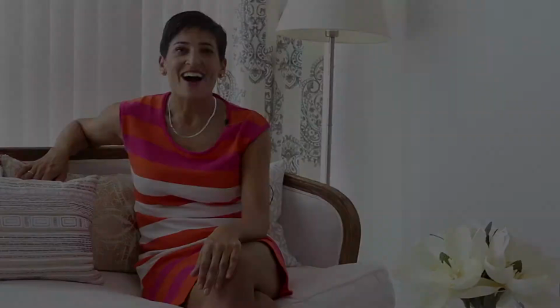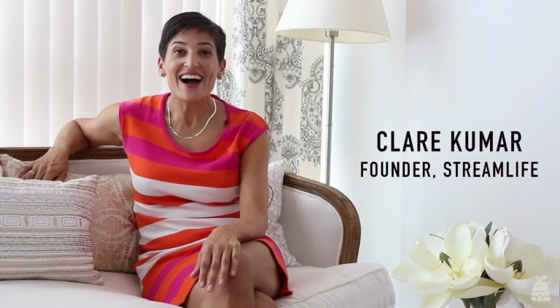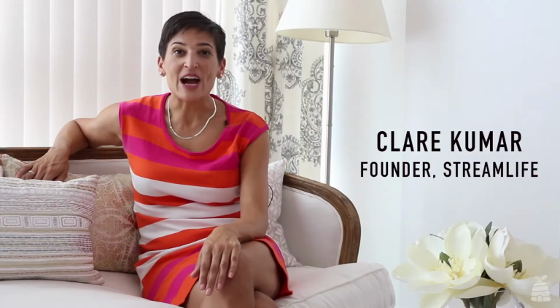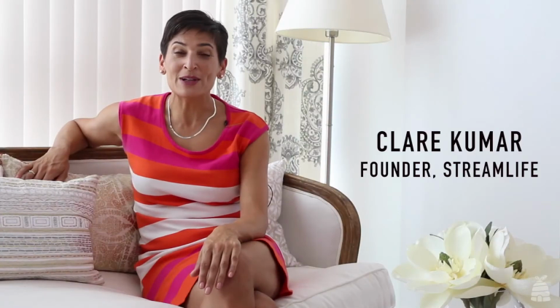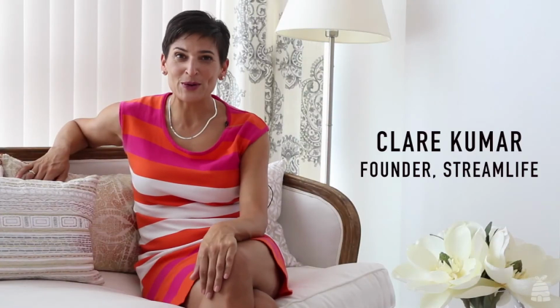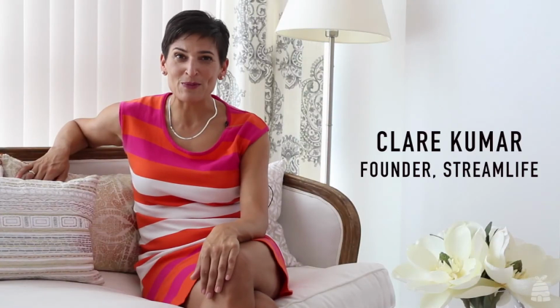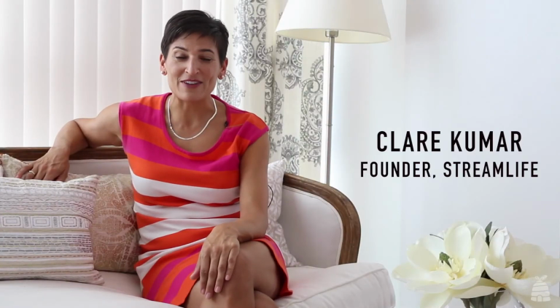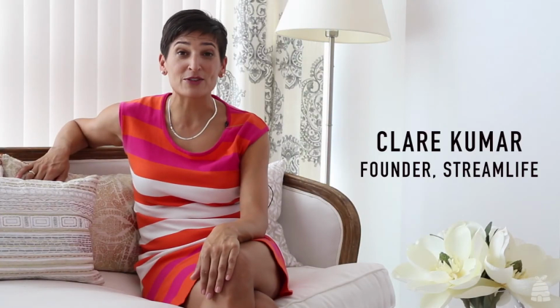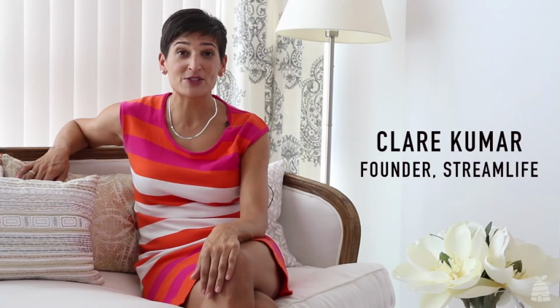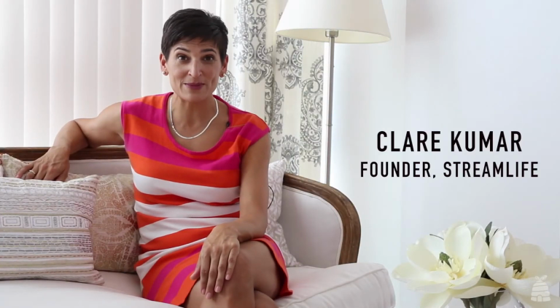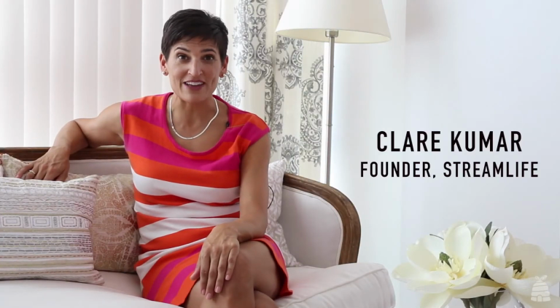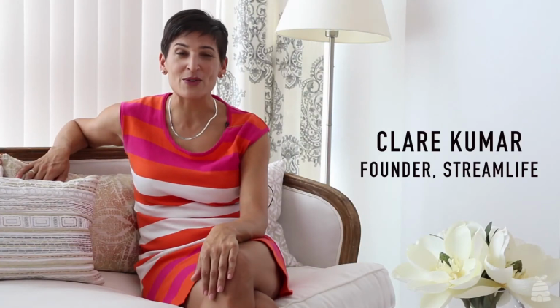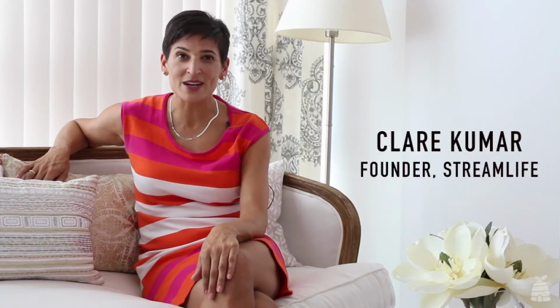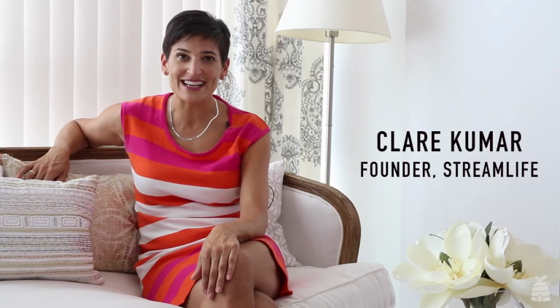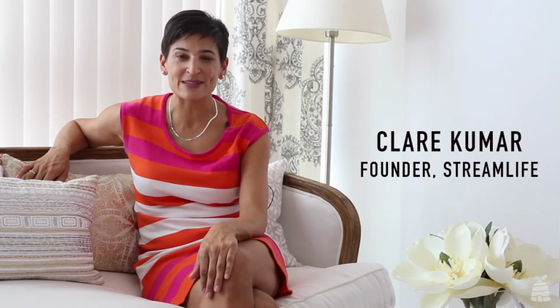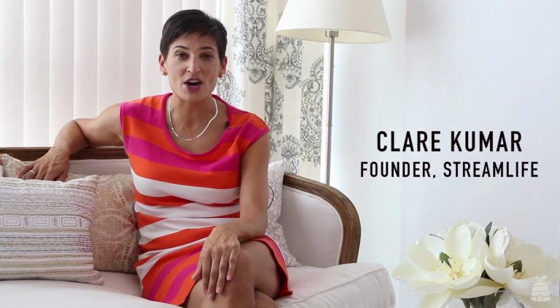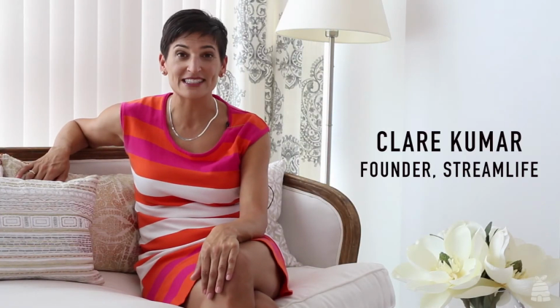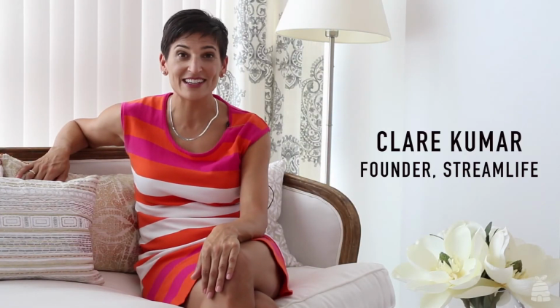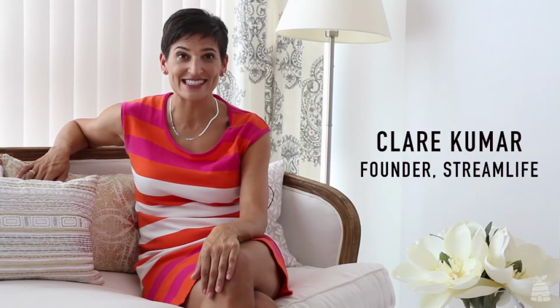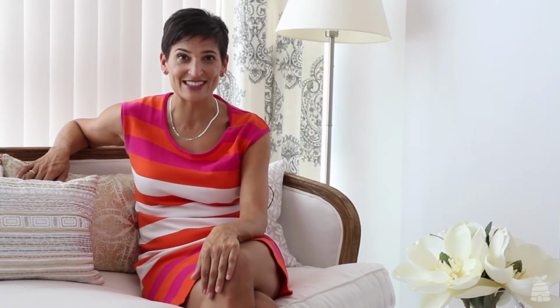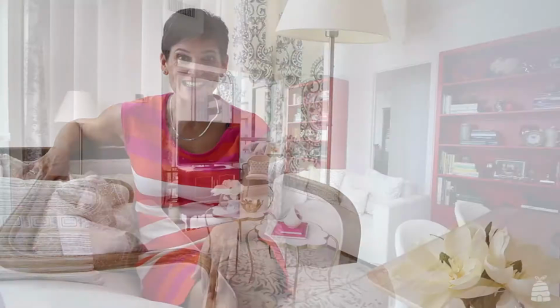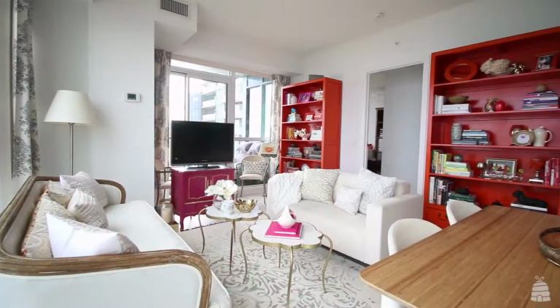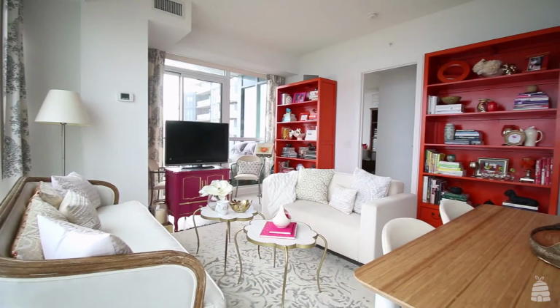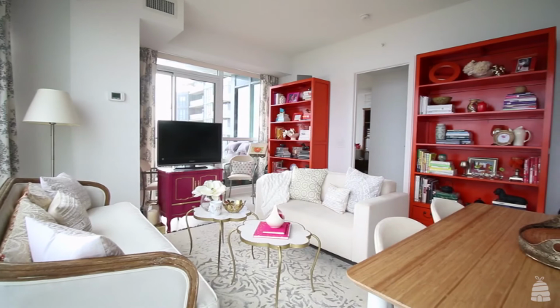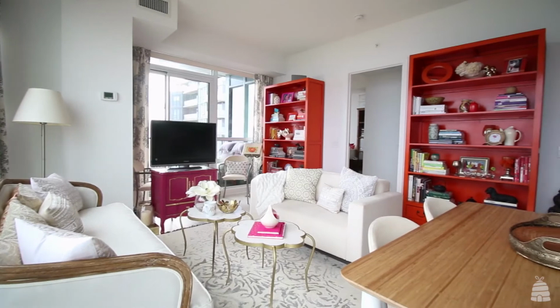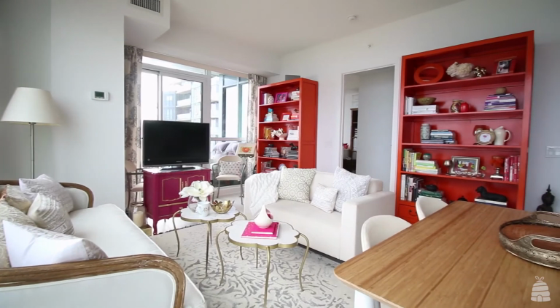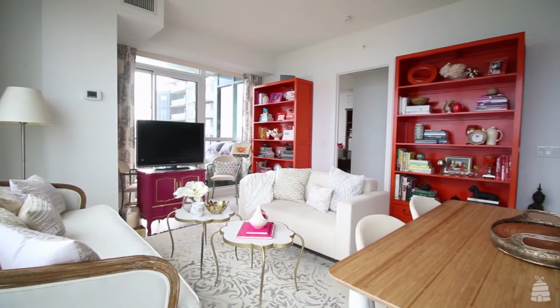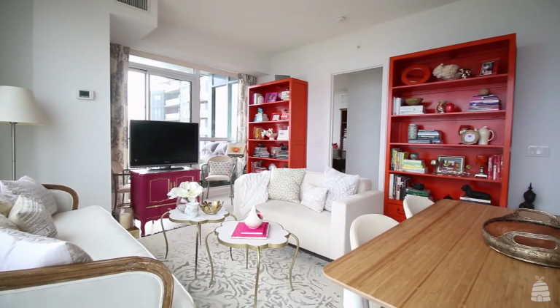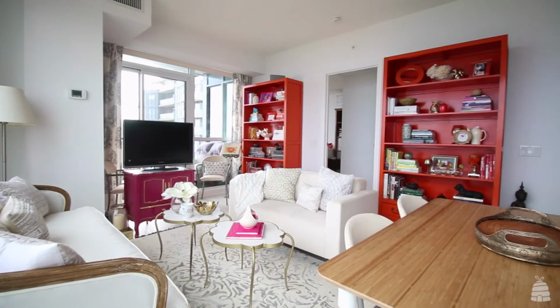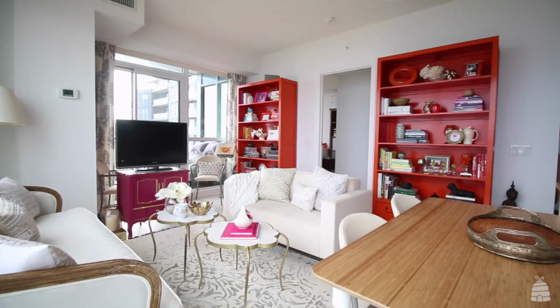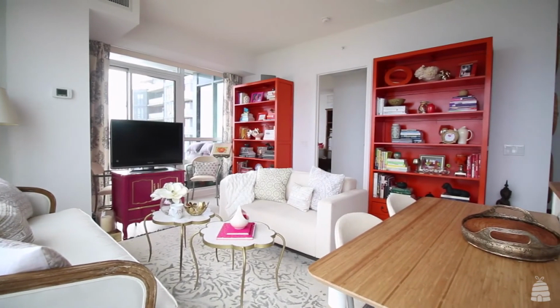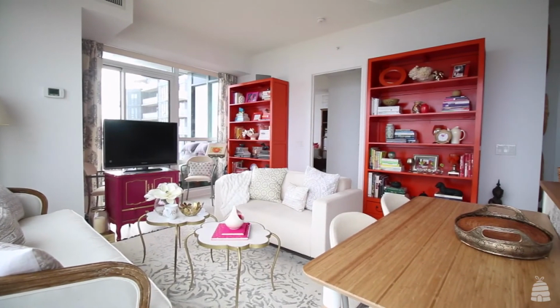Hi, I'm Claire Kumar, founder of Streamlife, an organizing and productivity consultancy, and I'd like to welcome you to my new condo.